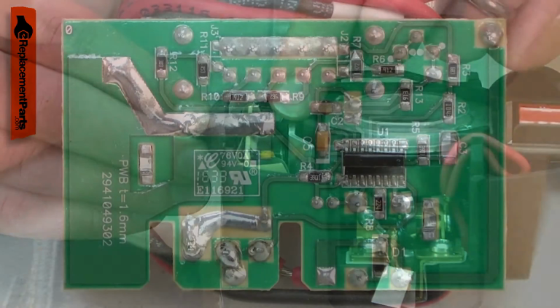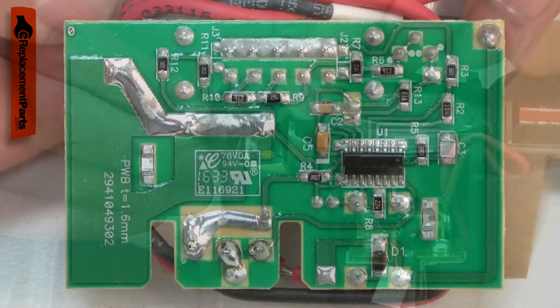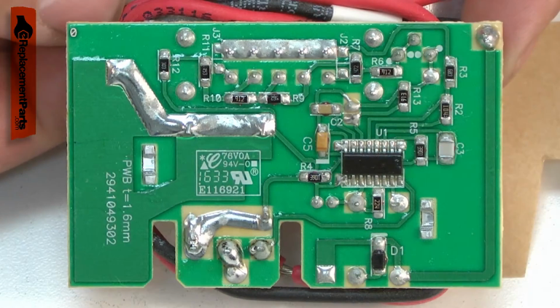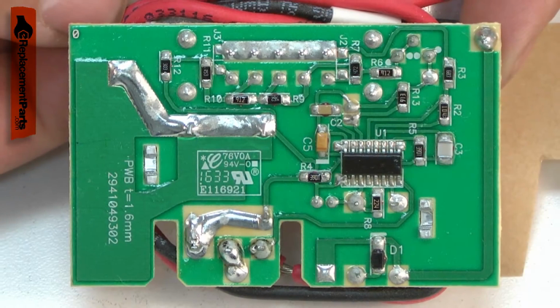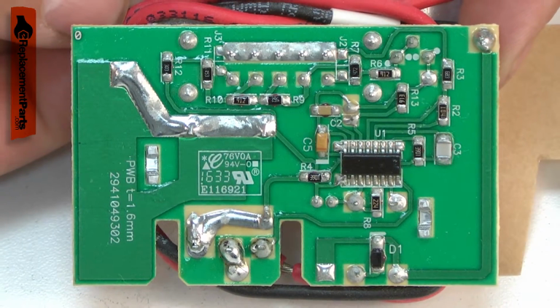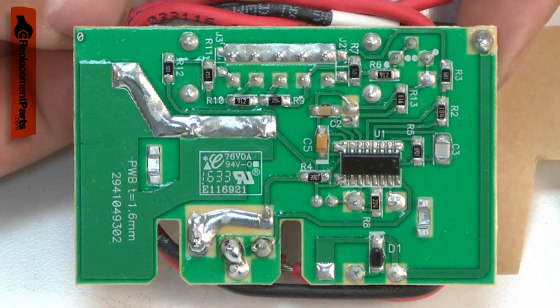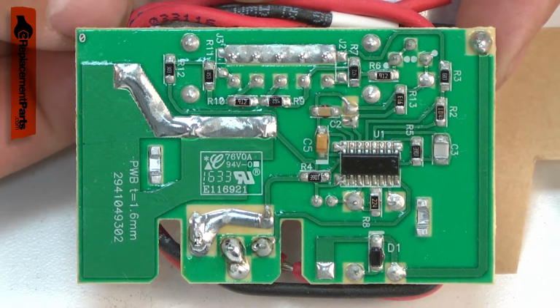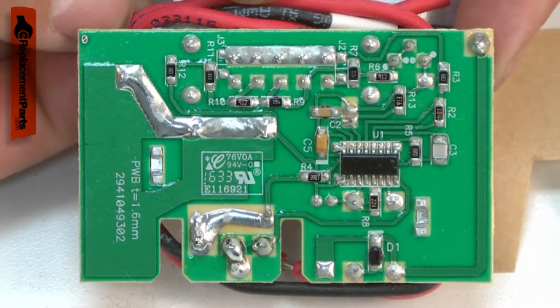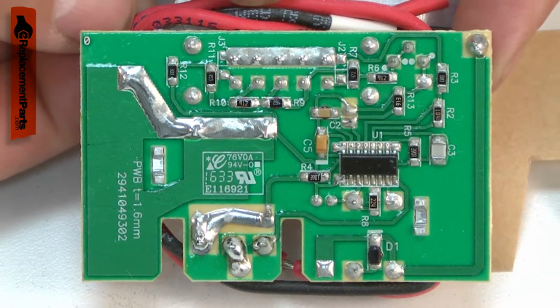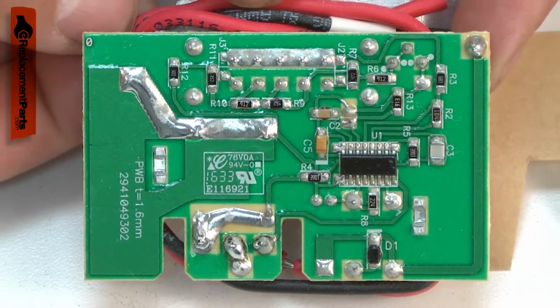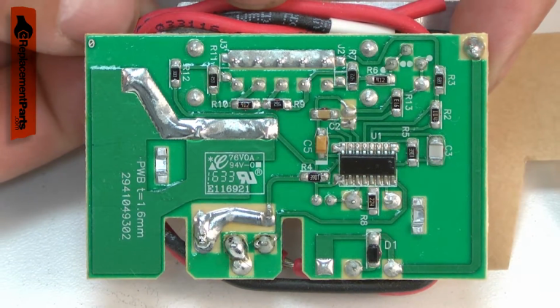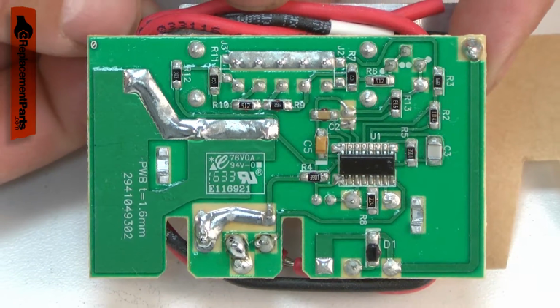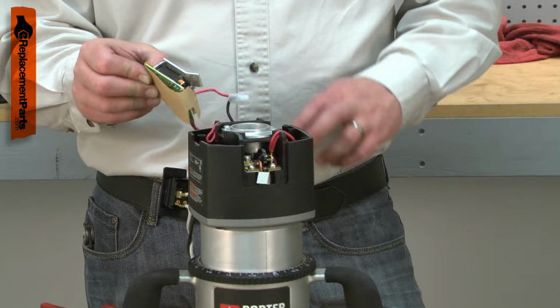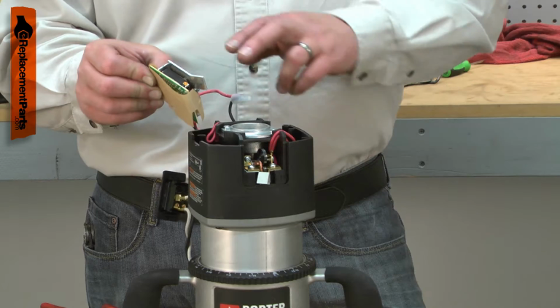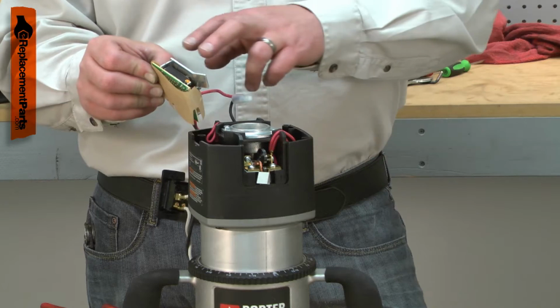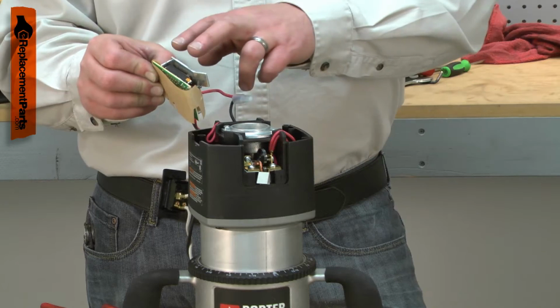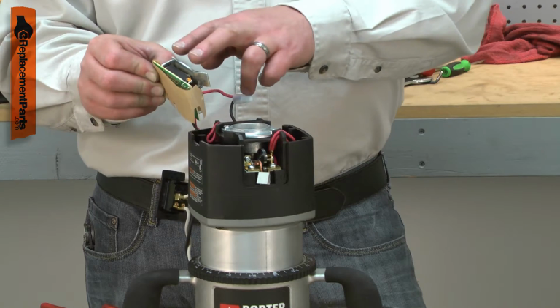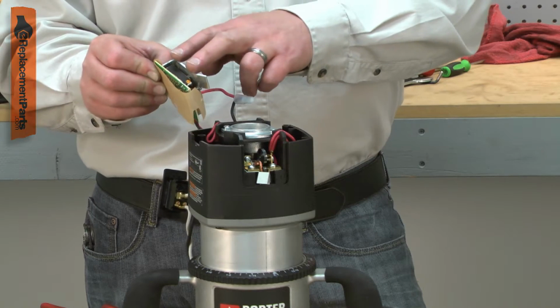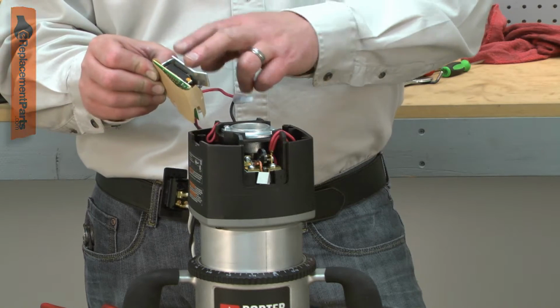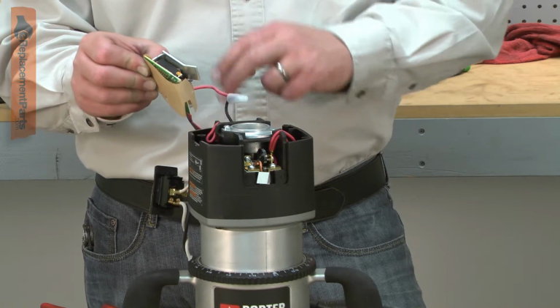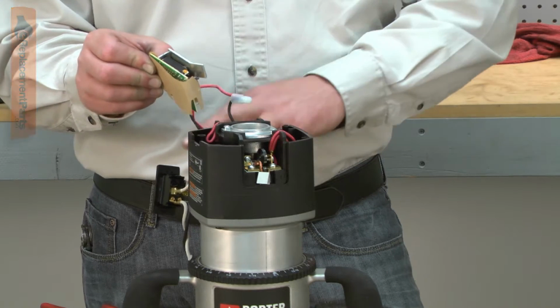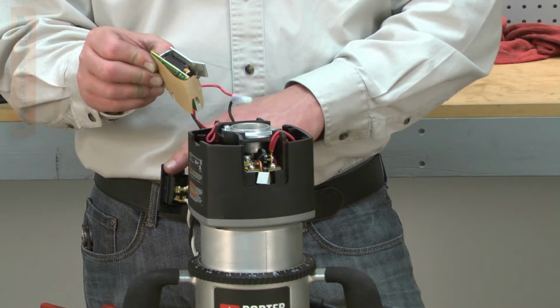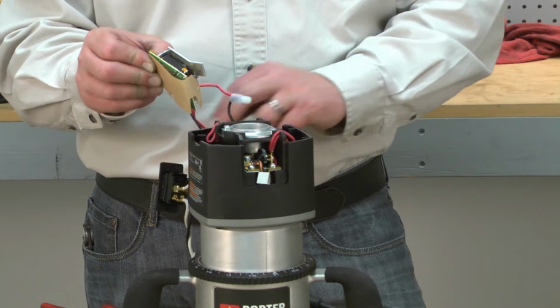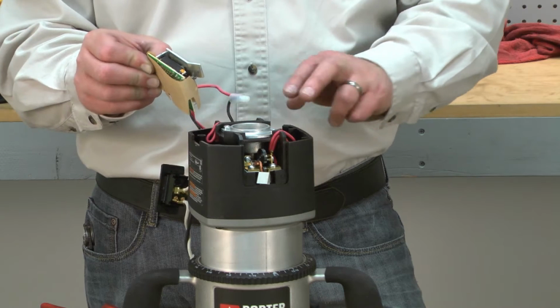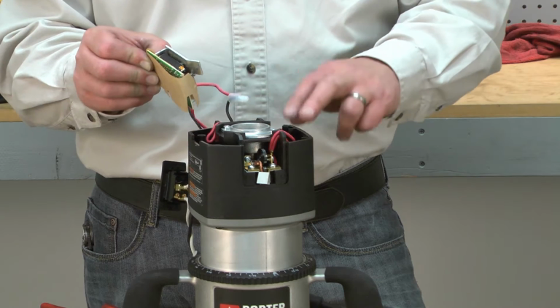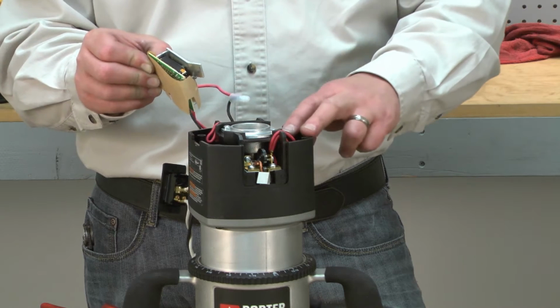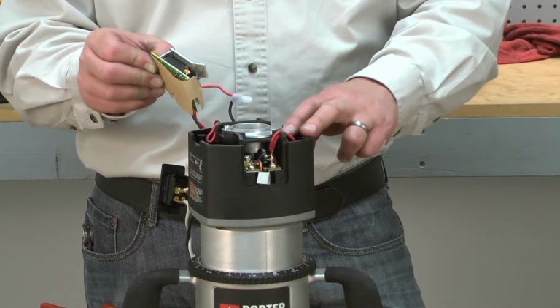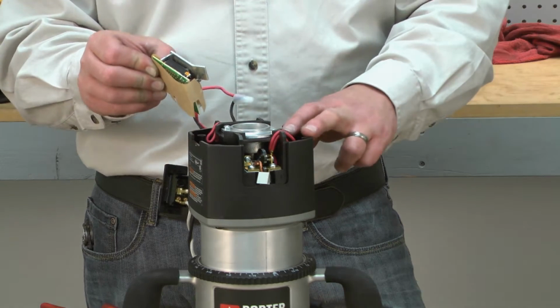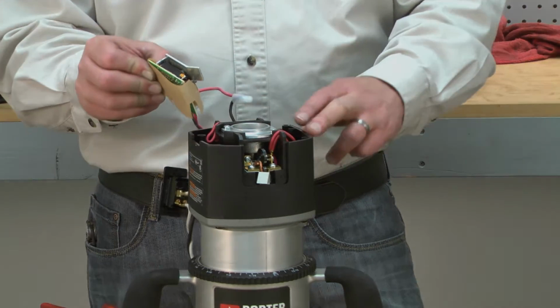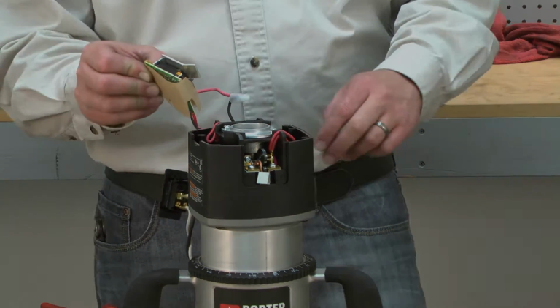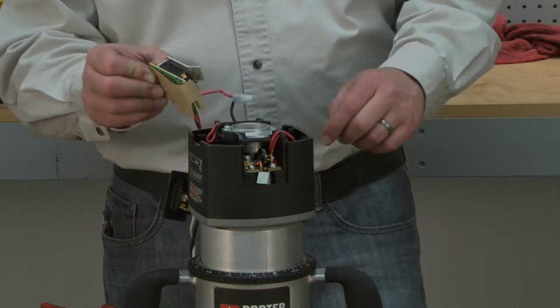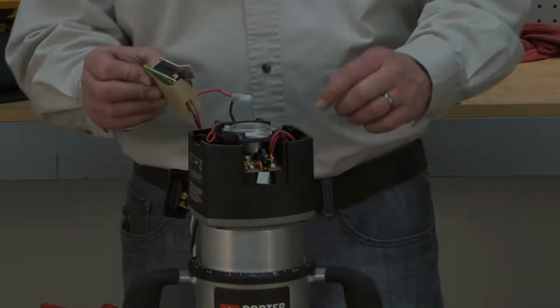After many years of use, the circuit board can fail. Replacing the speed control is a repair that you can do yourself, and I'm going to show you how.